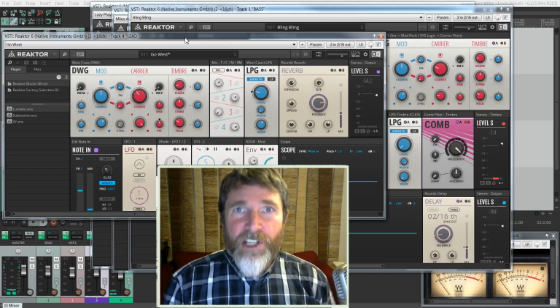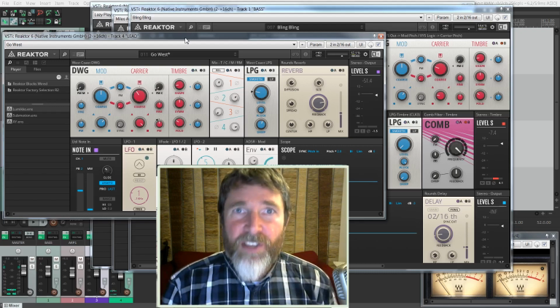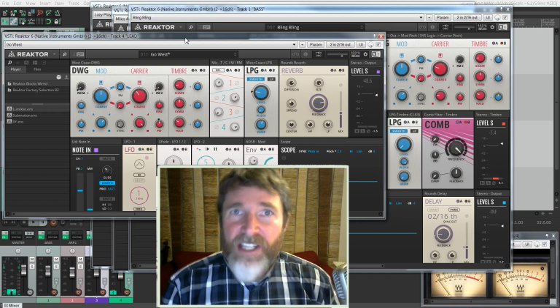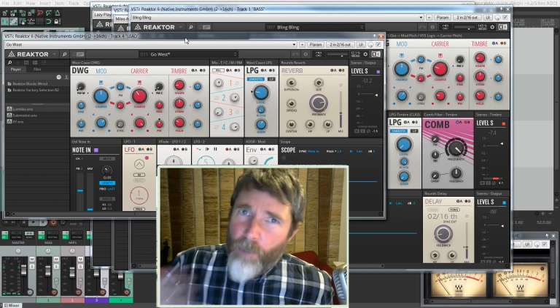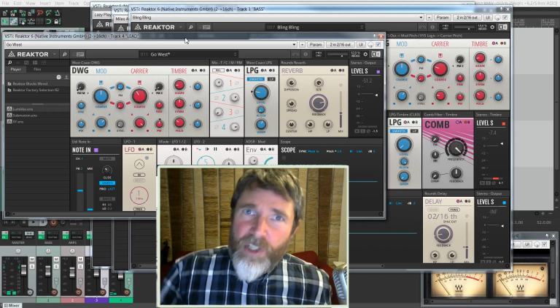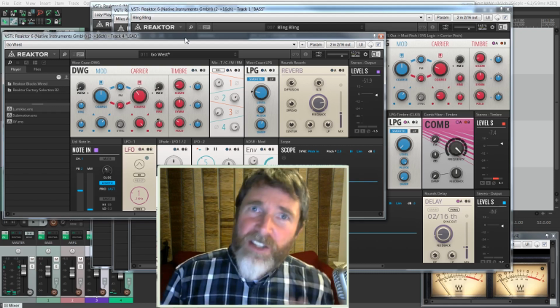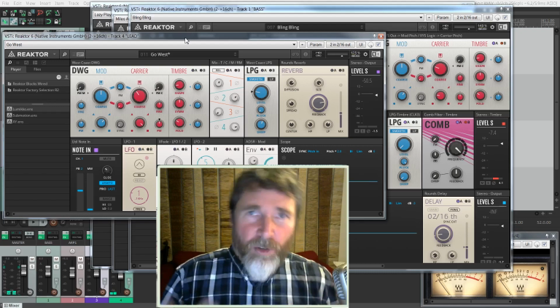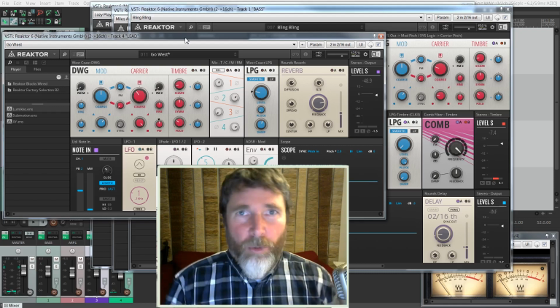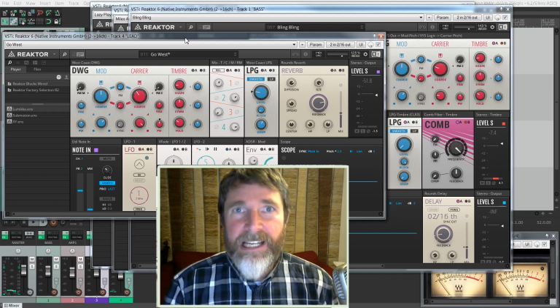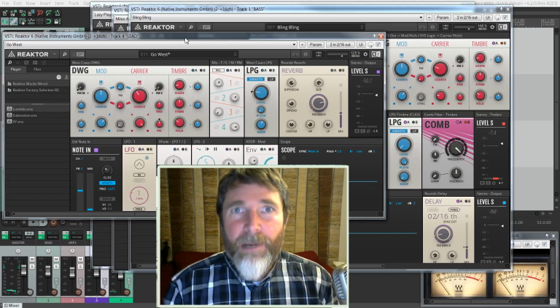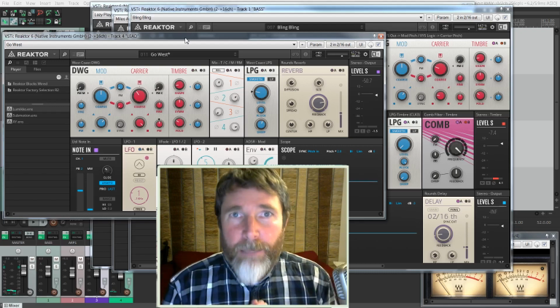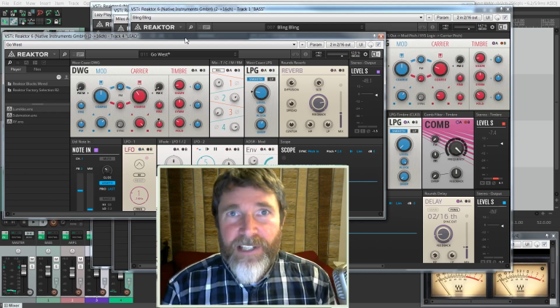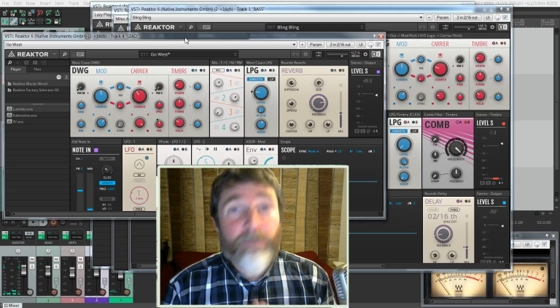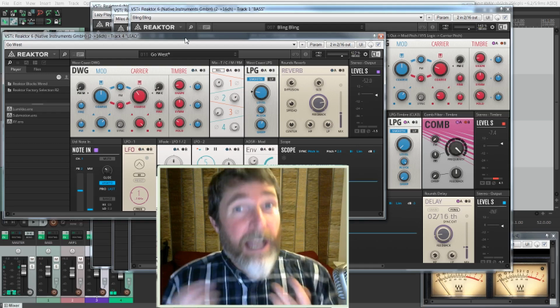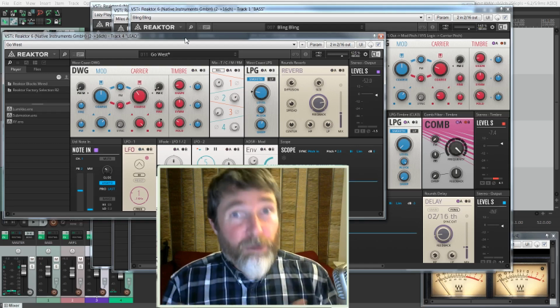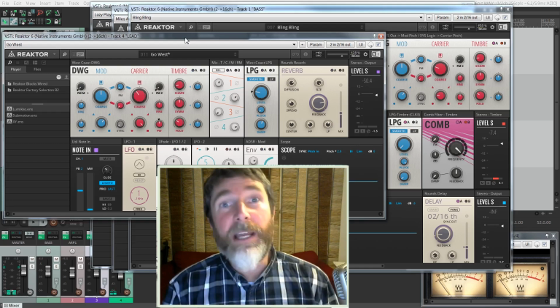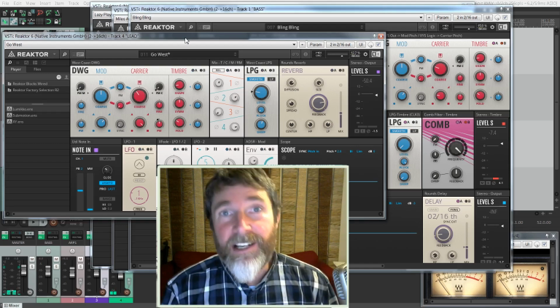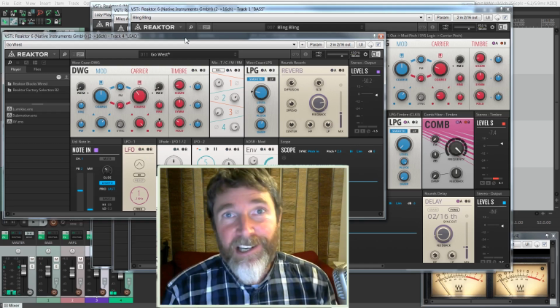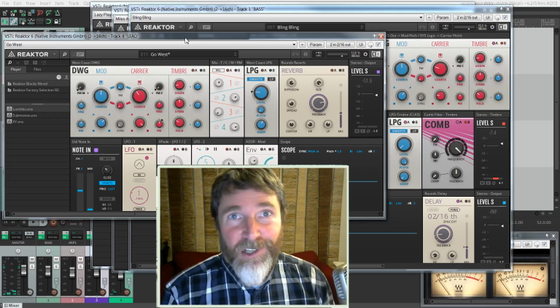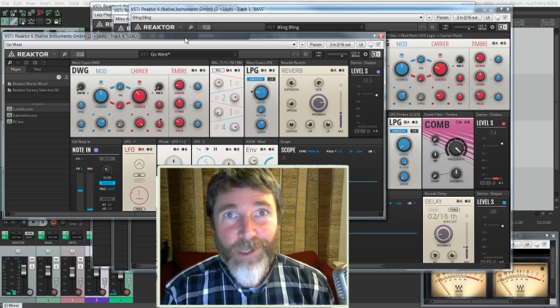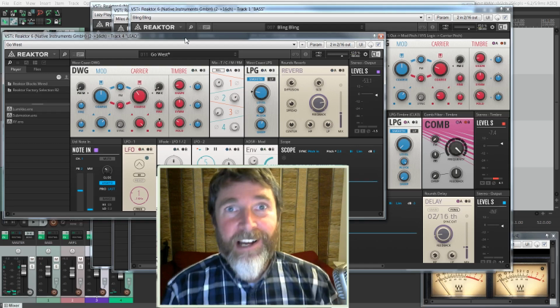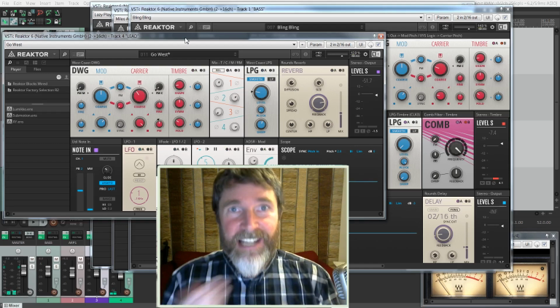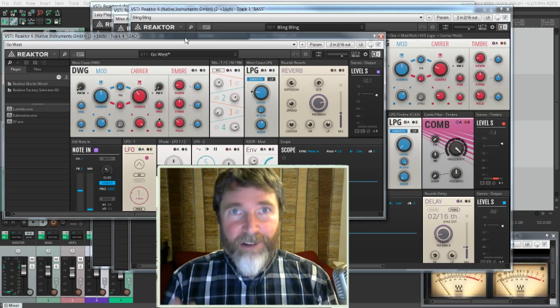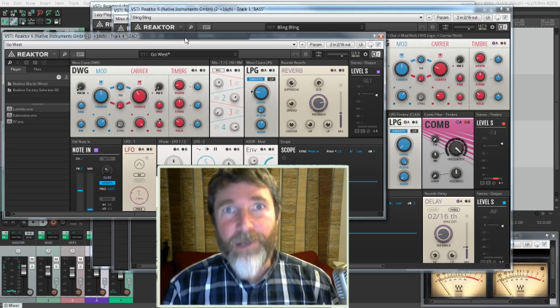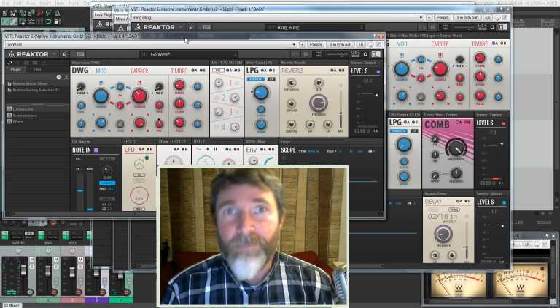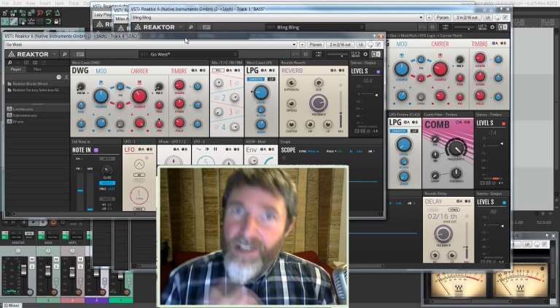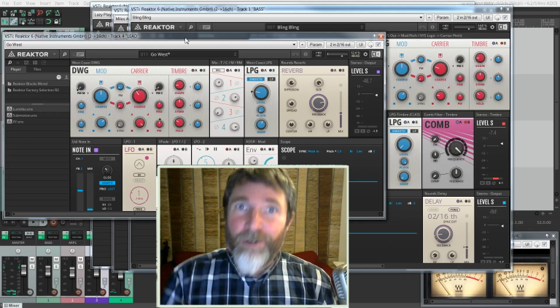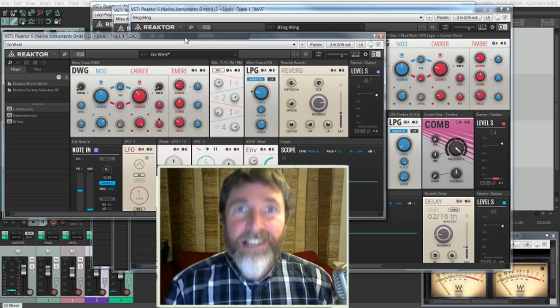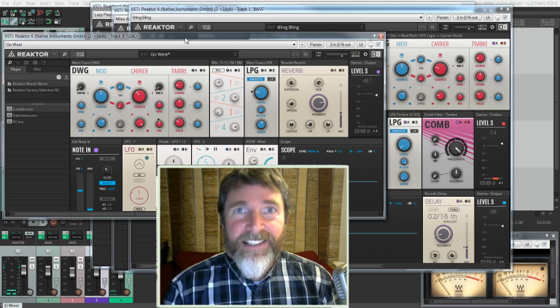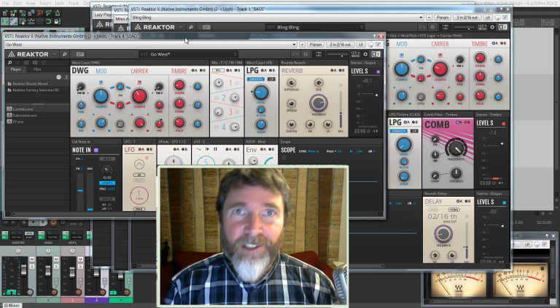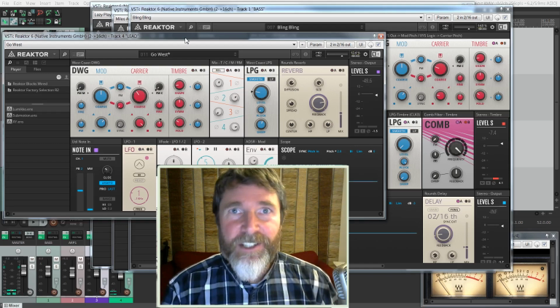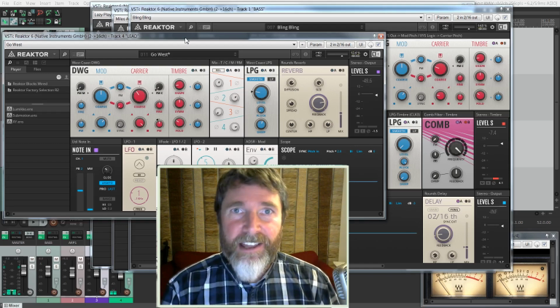Modular Synthesis, monosynths, not really my cup of tea, but I have to admit I did enjoy tinkering with them. So let's take a look together.